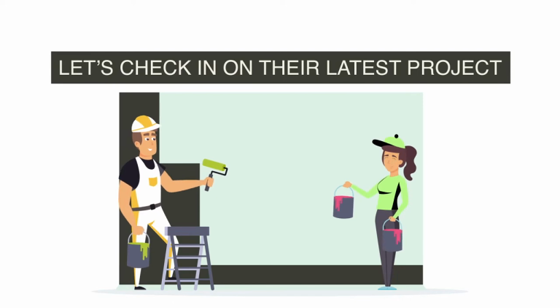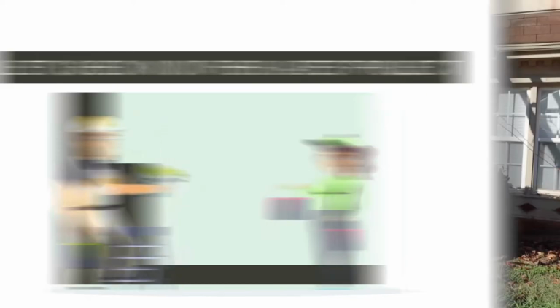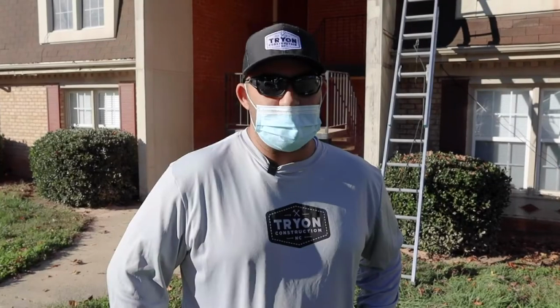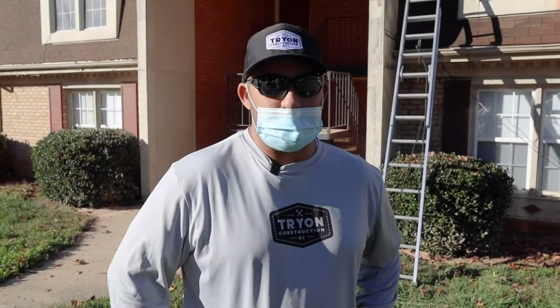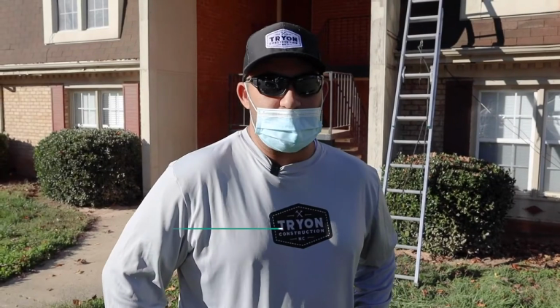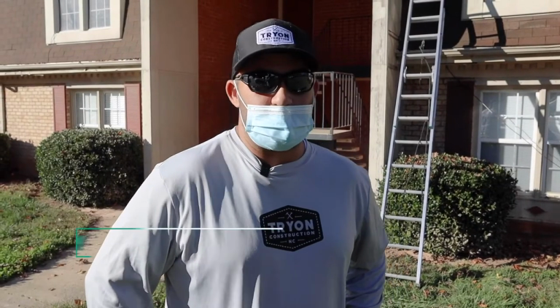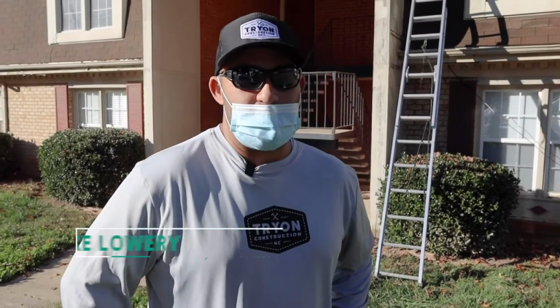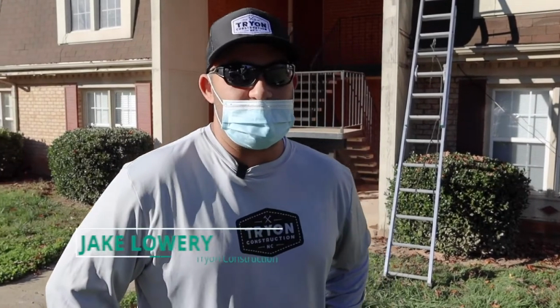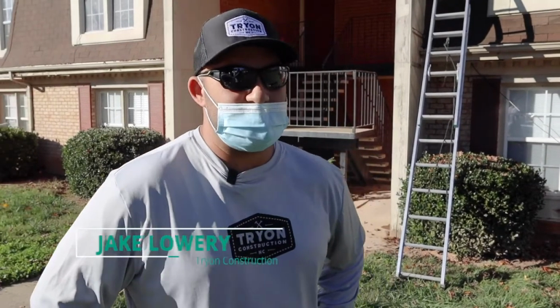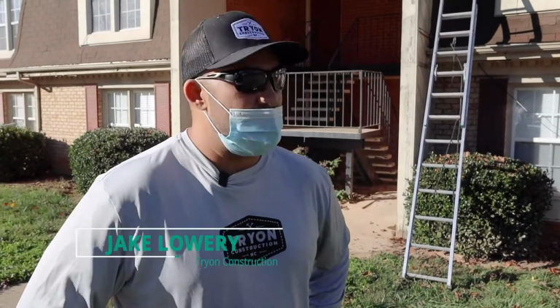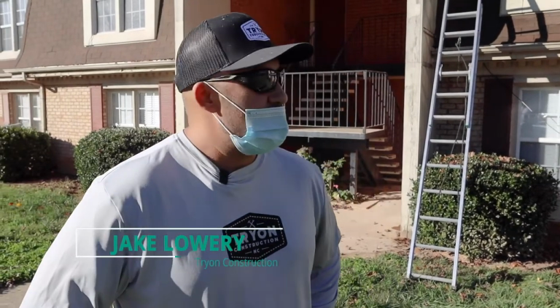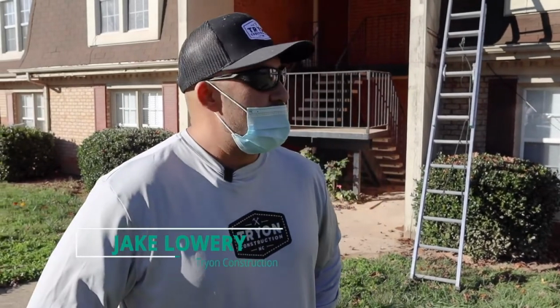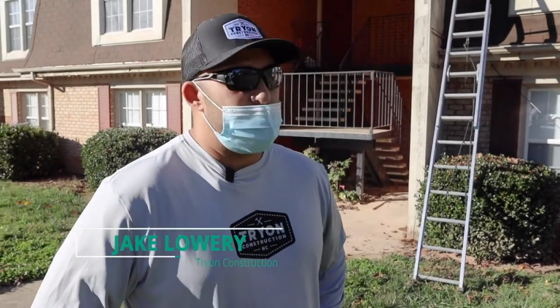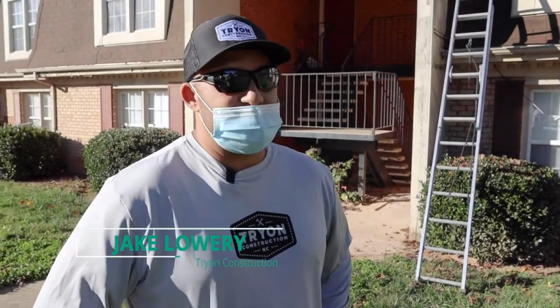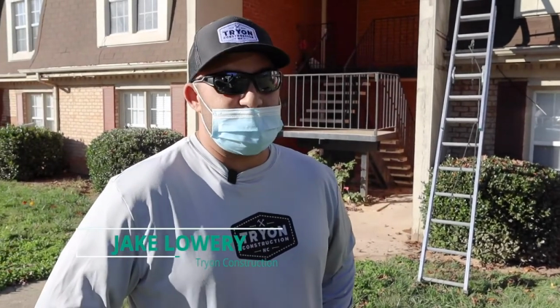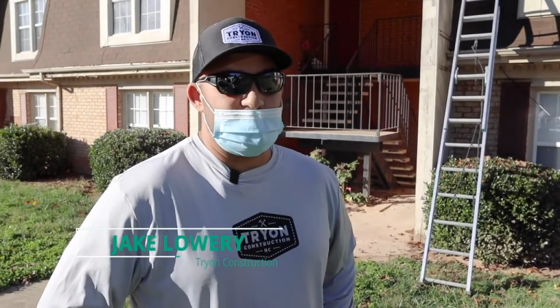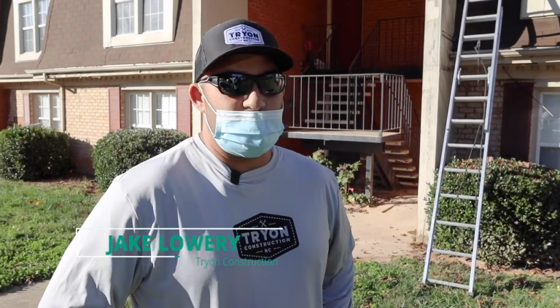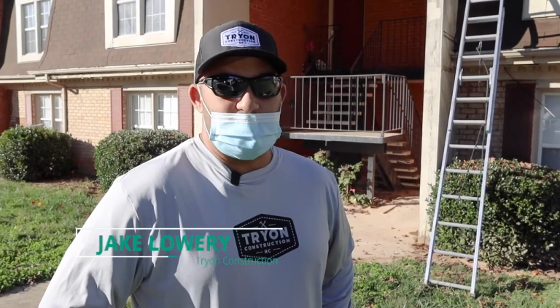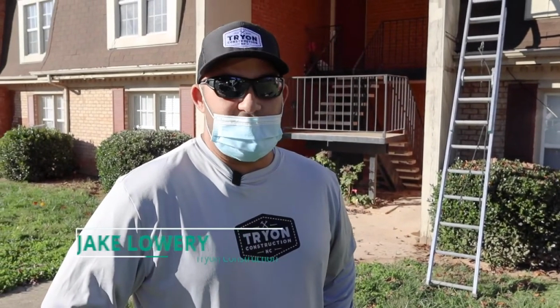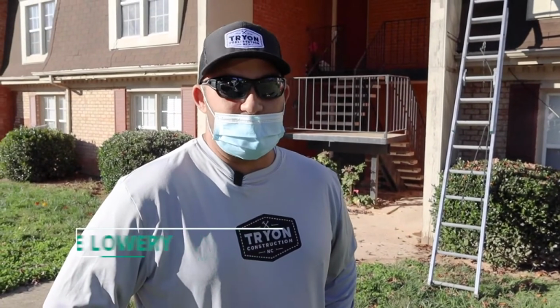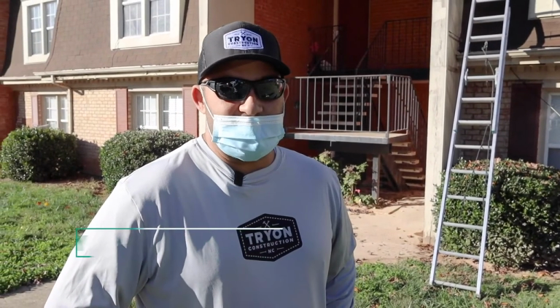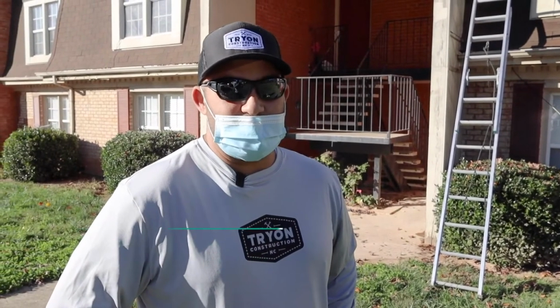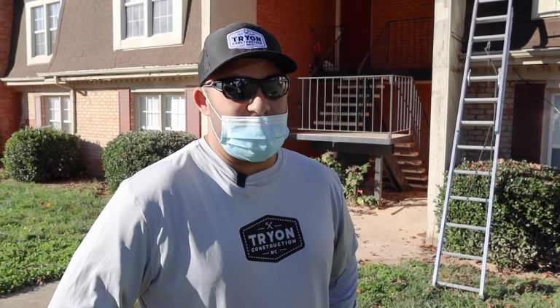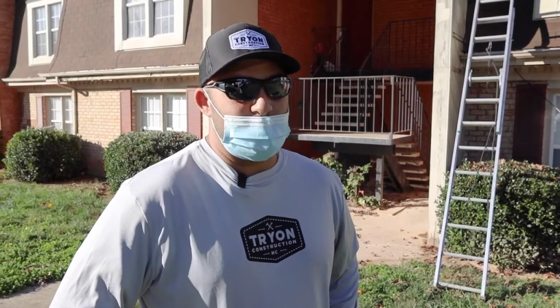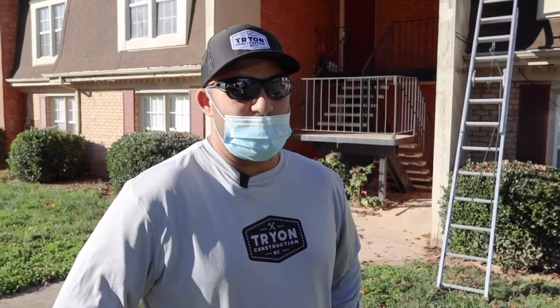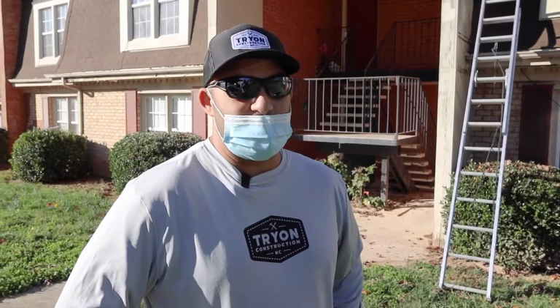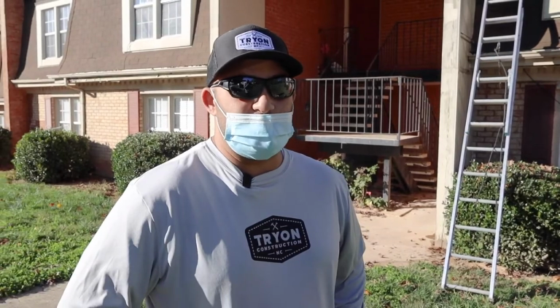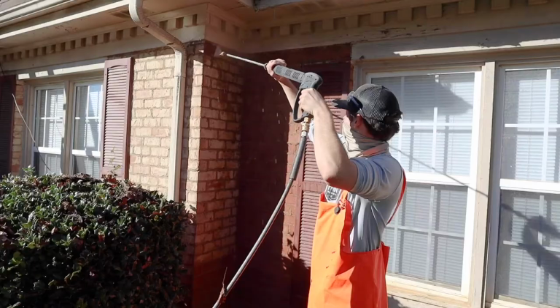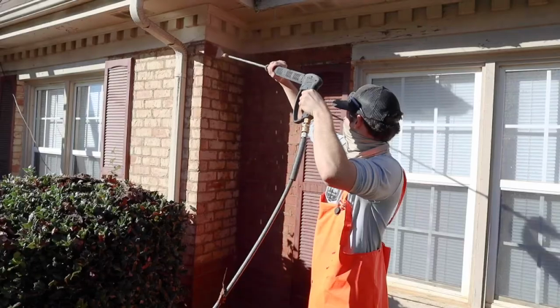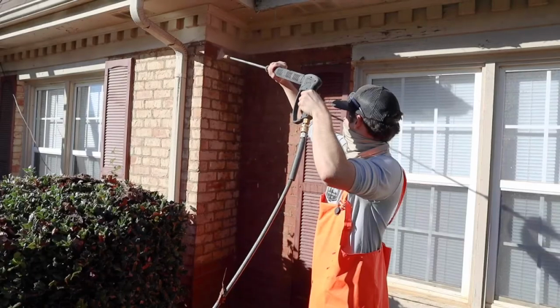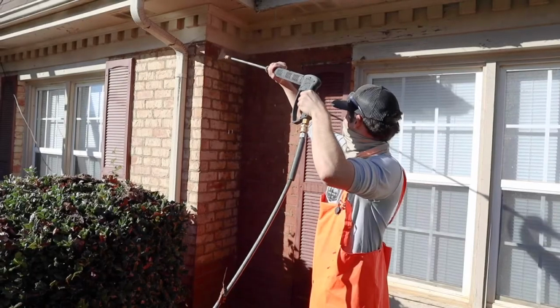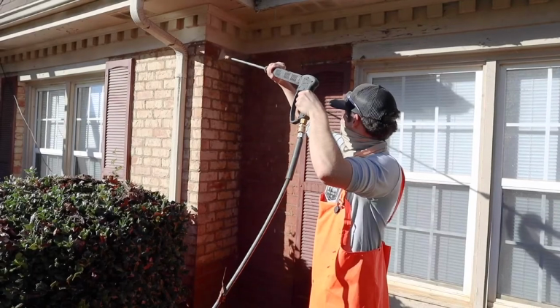We're at Maple Run Apartments and we're just doing a little bit of pressure washing to make the building look a little newer.